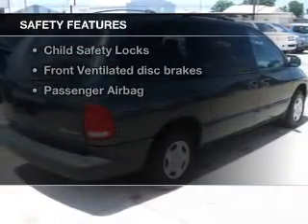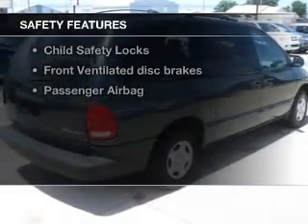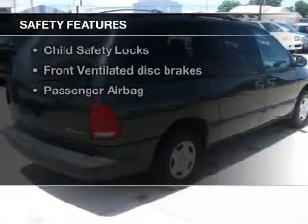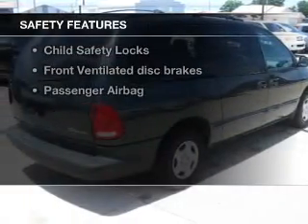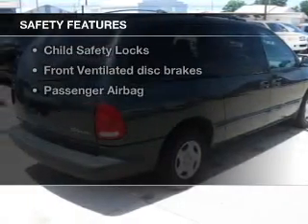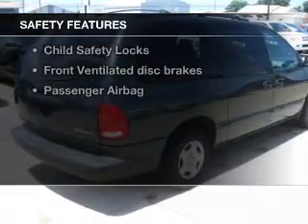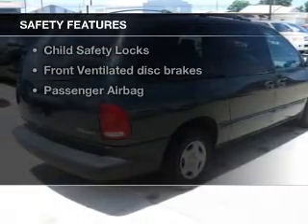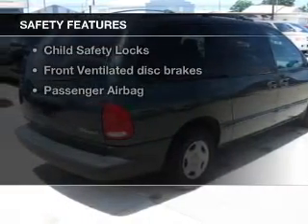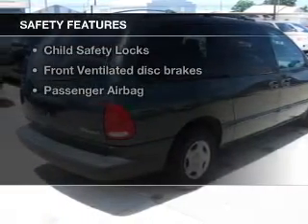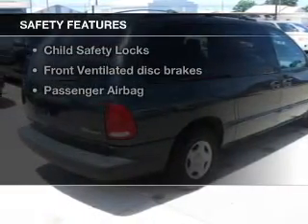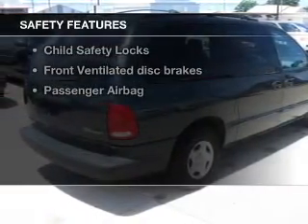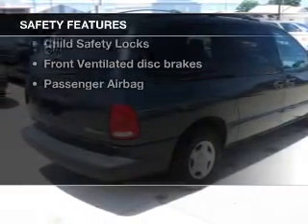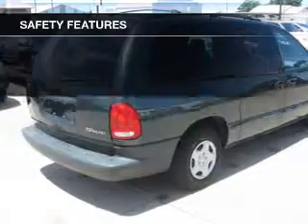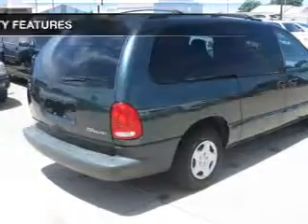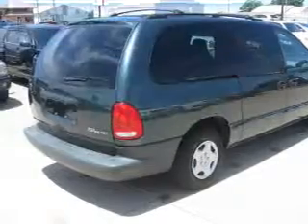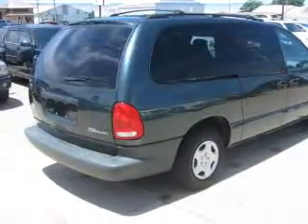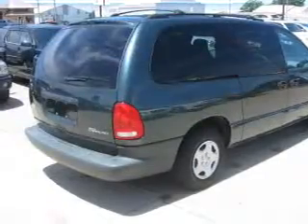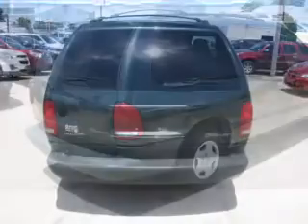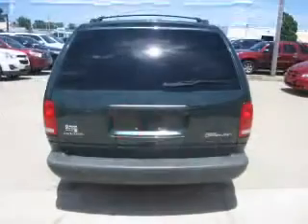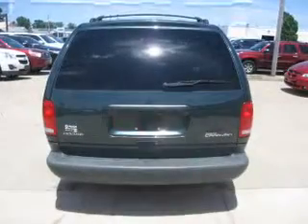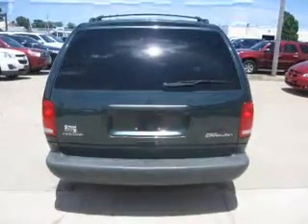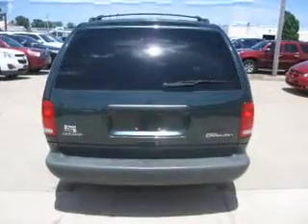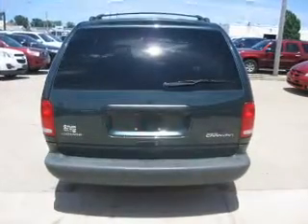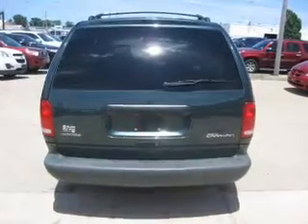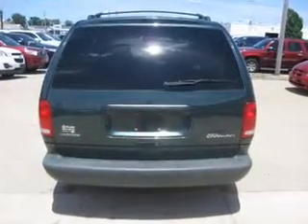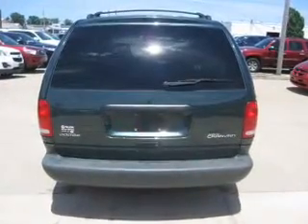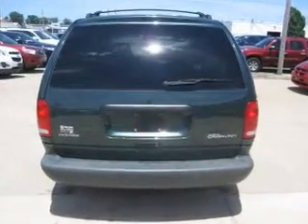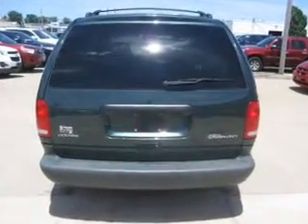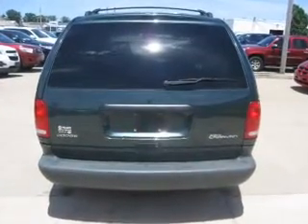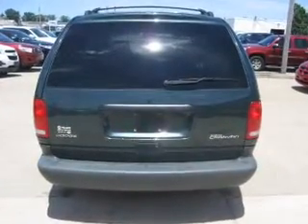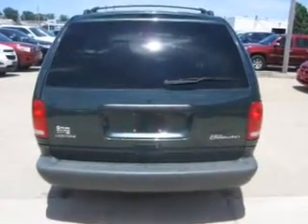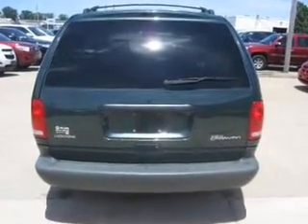If safety is a high priority, rest assured knowing that these top safety components are included: front ventilated disc brakes, passenger airbag, and independent suspension.